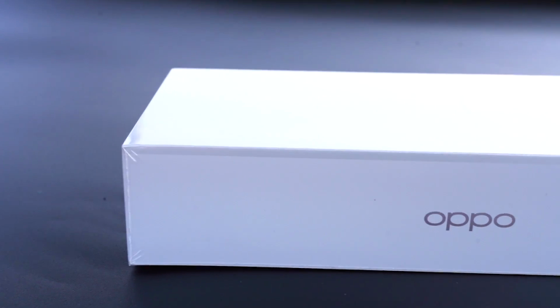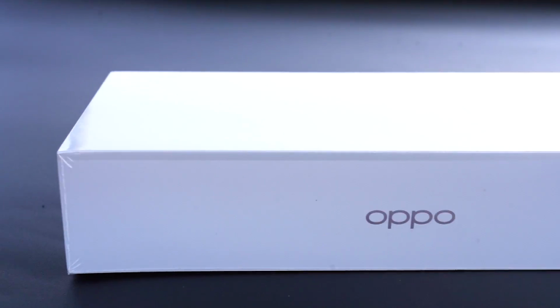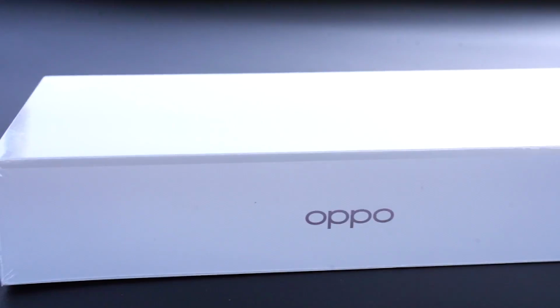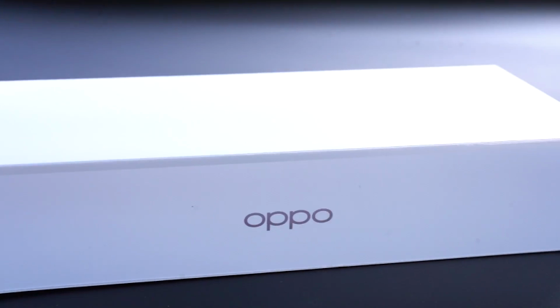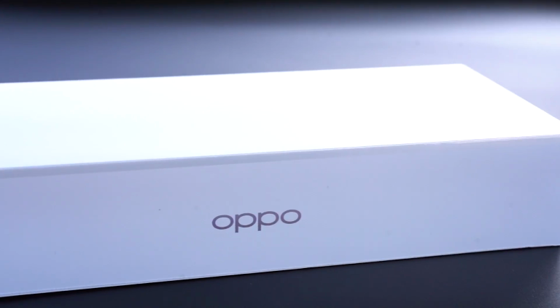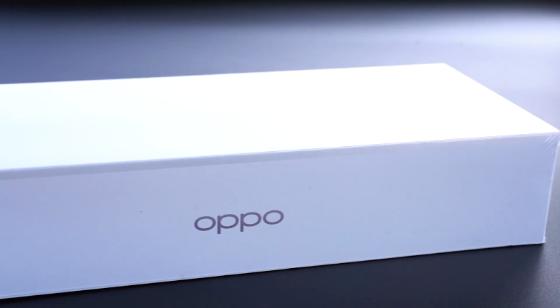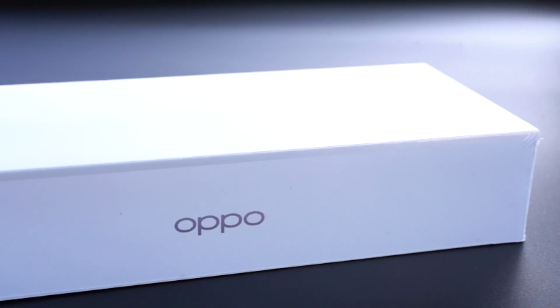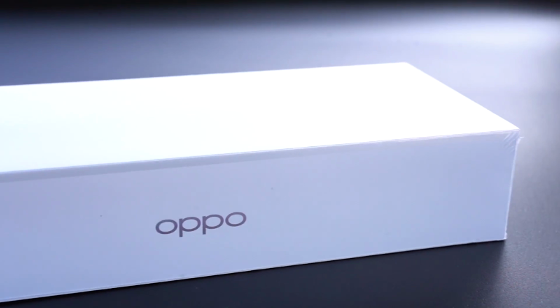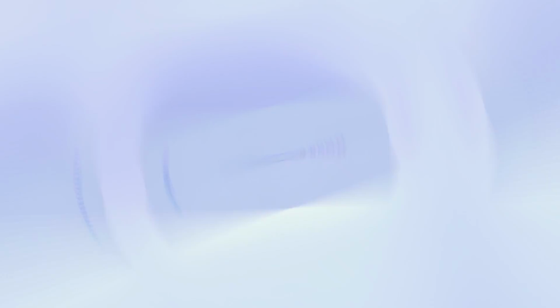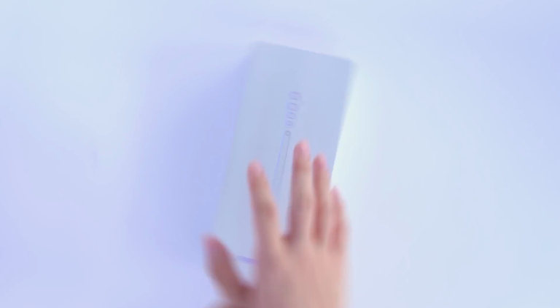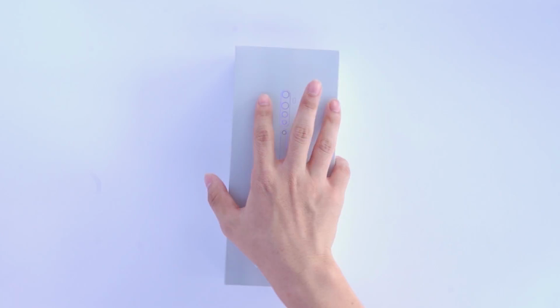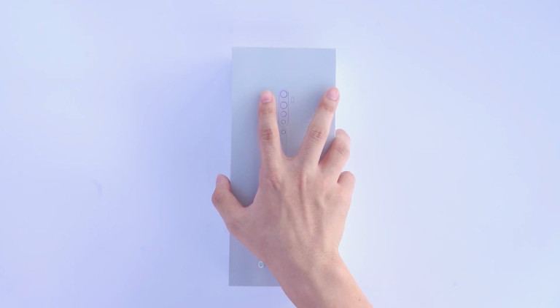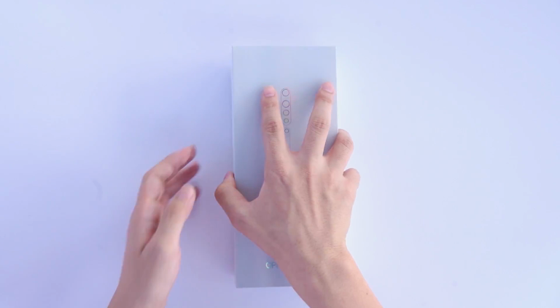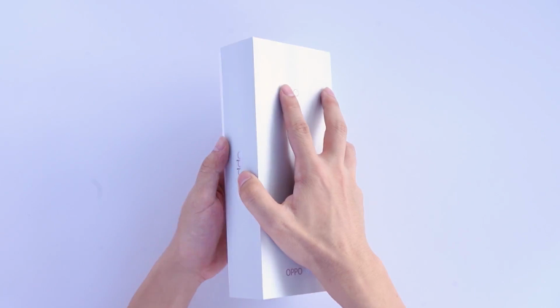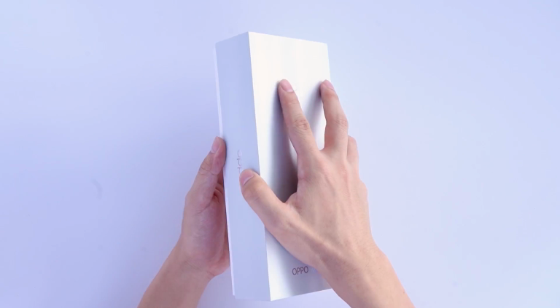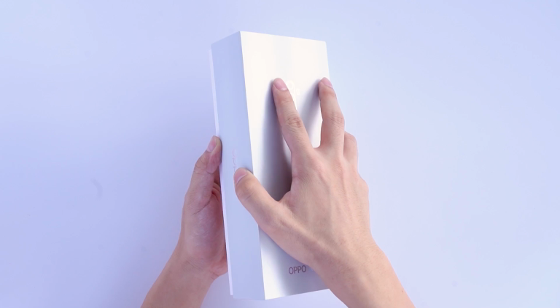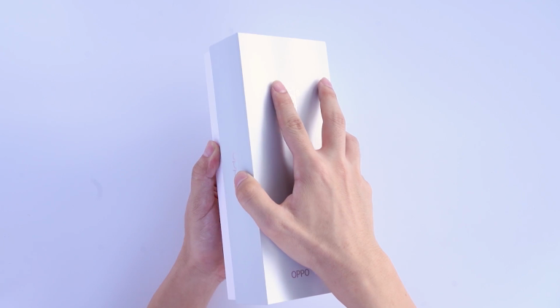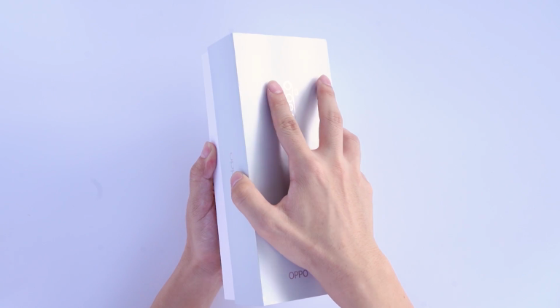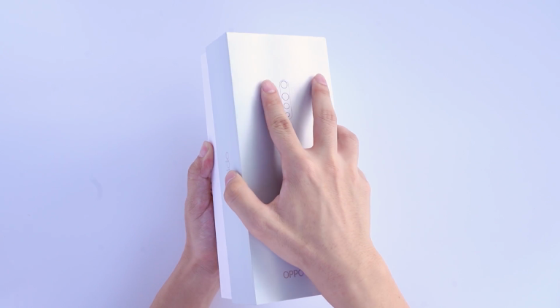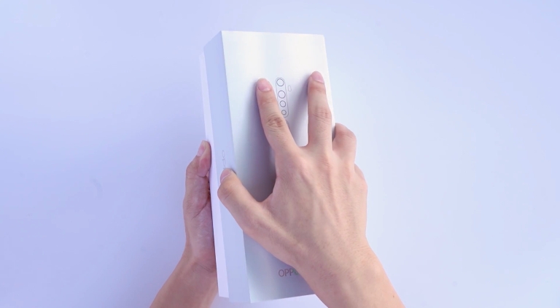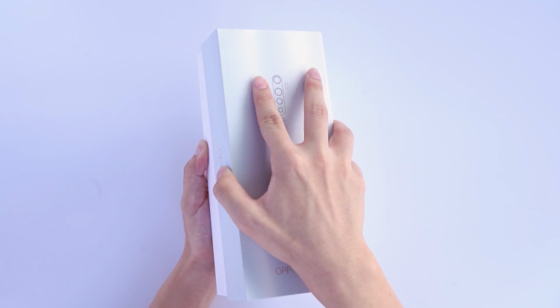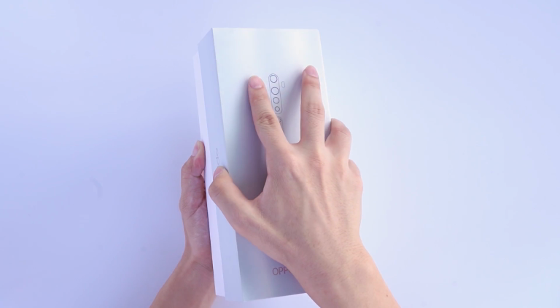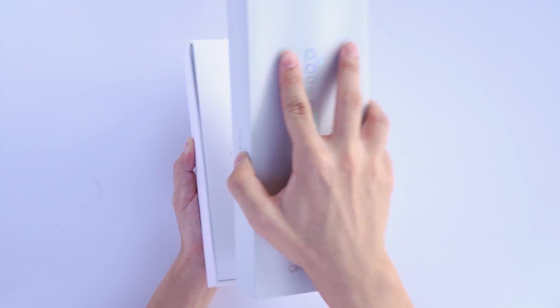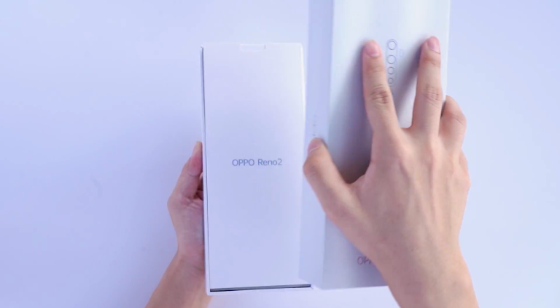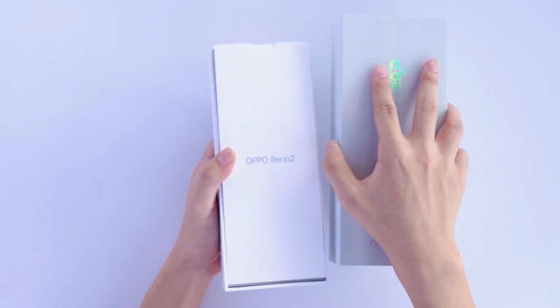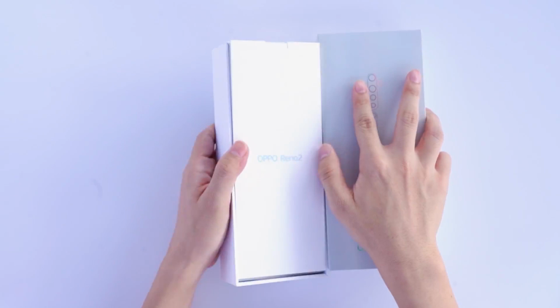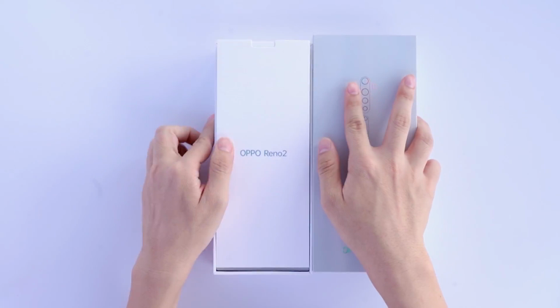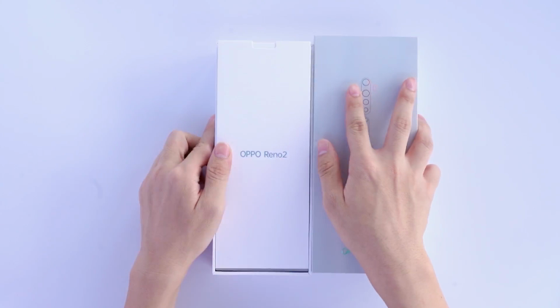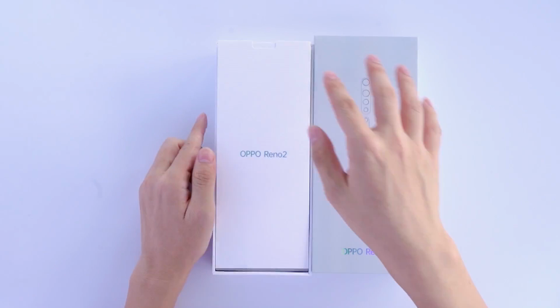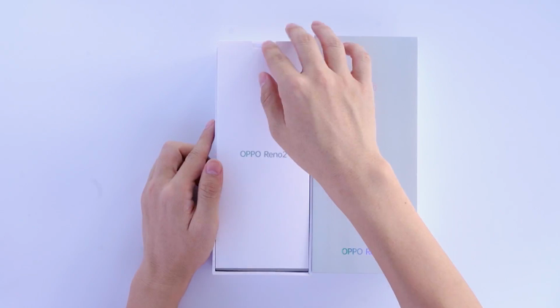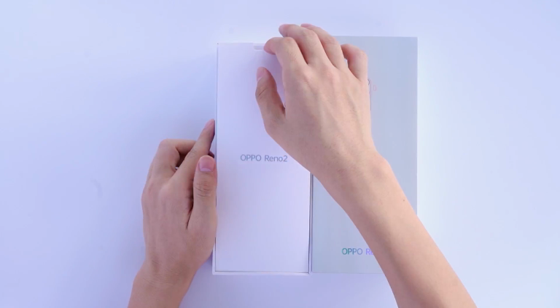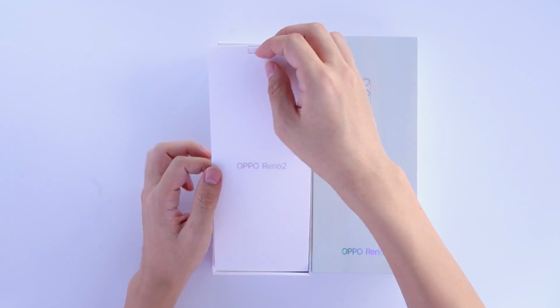Hello everyone, today we are going to do the waterproof evaluation of the OPPO Reno 2.